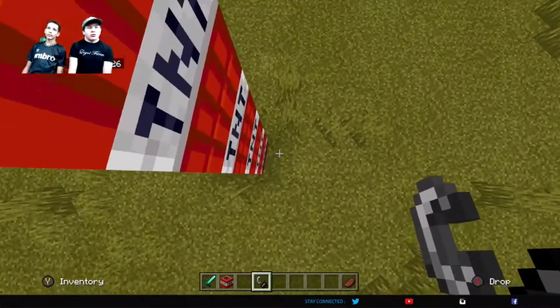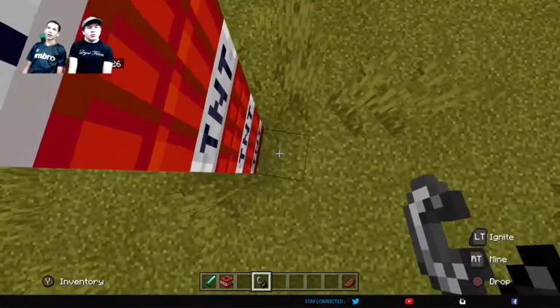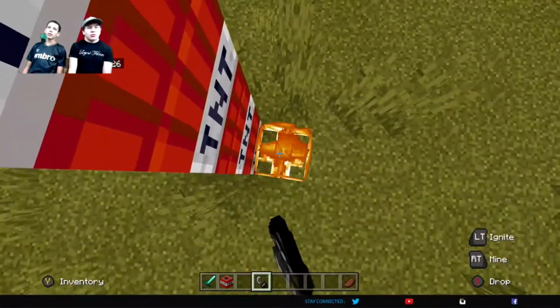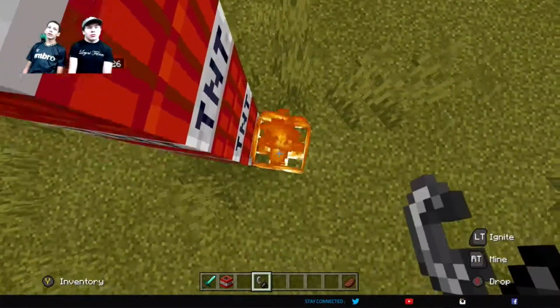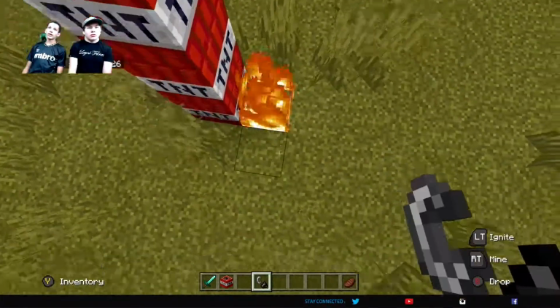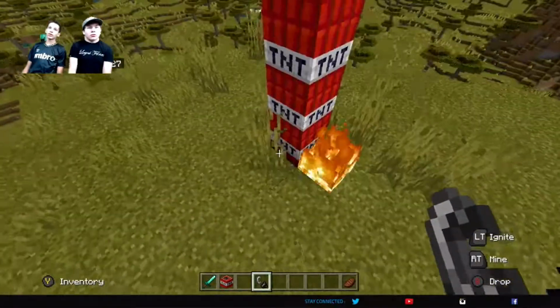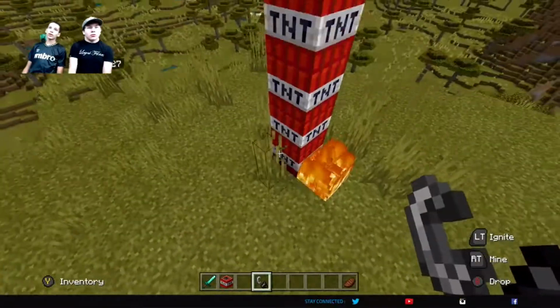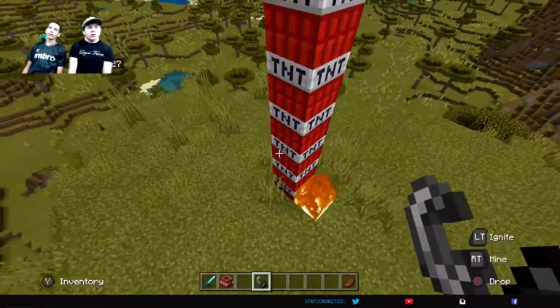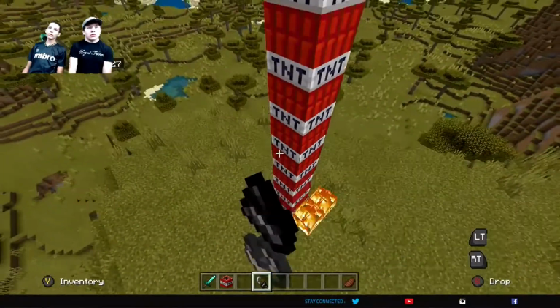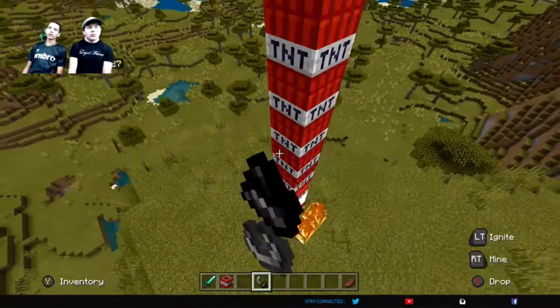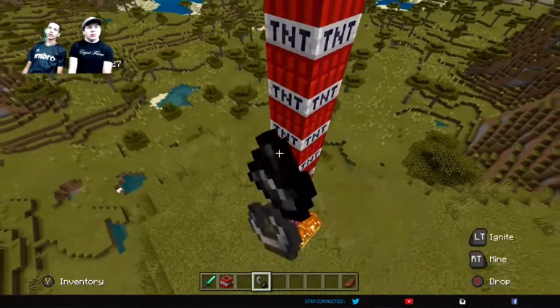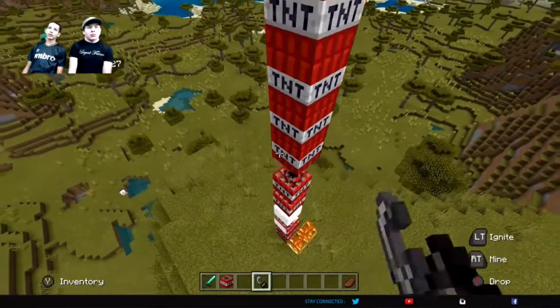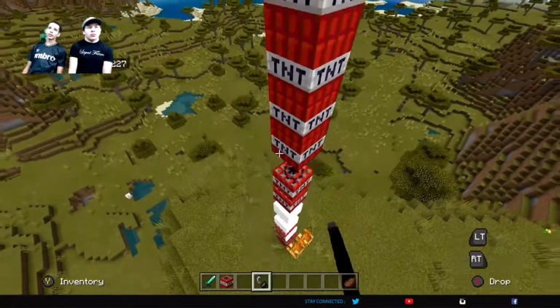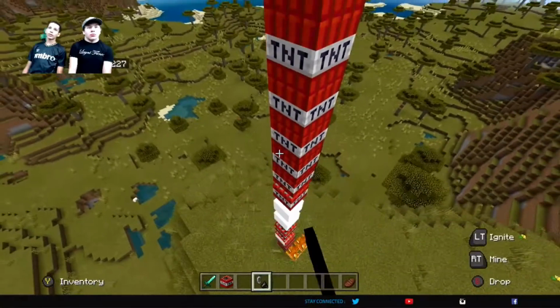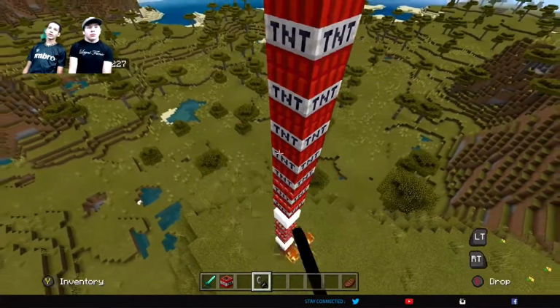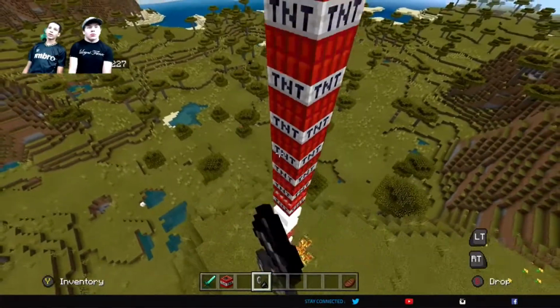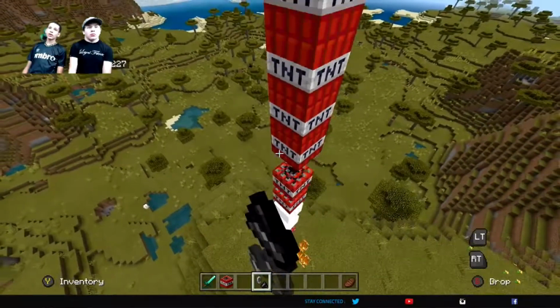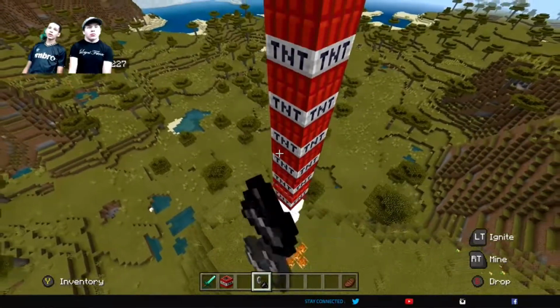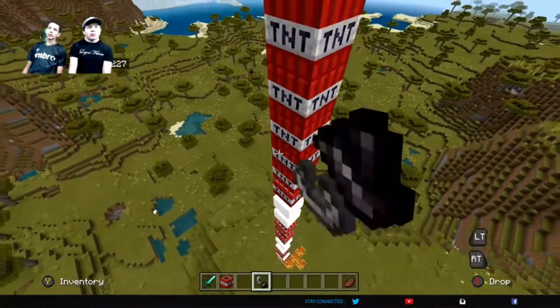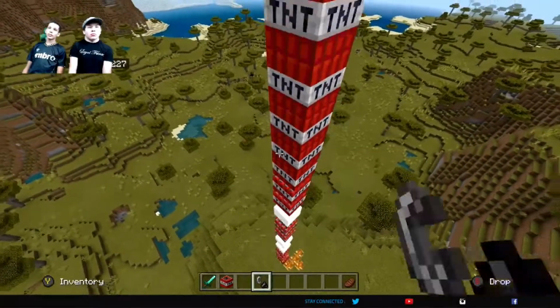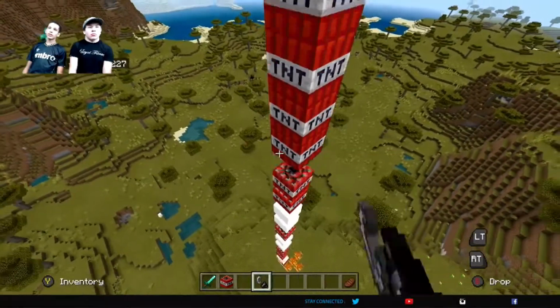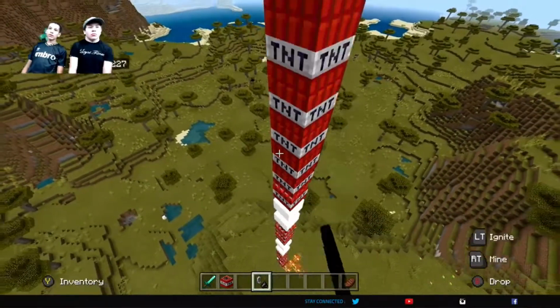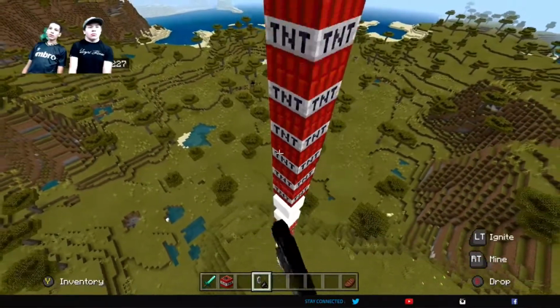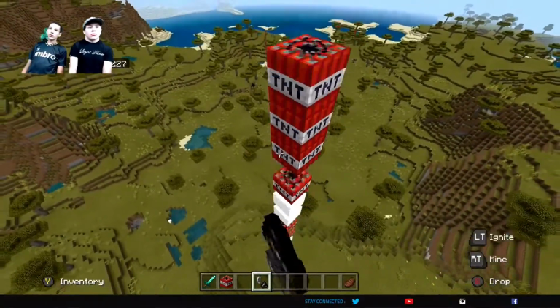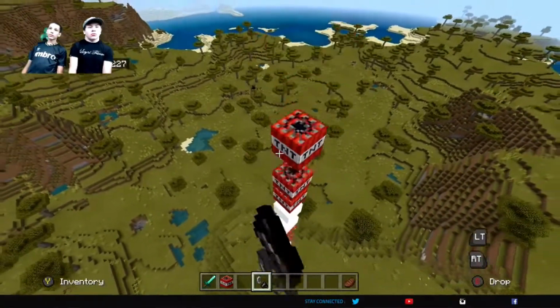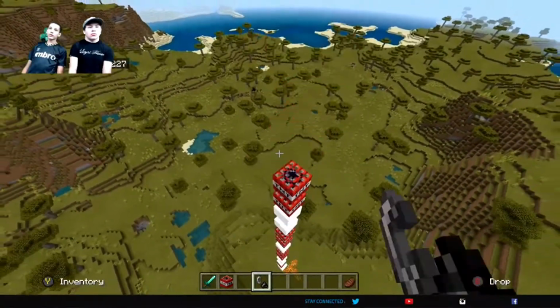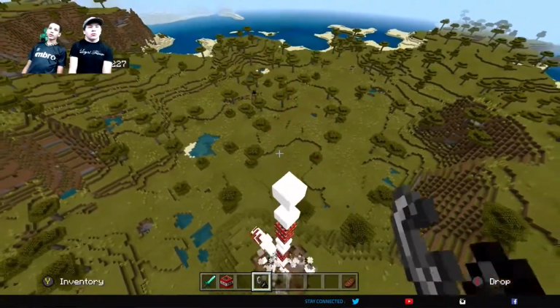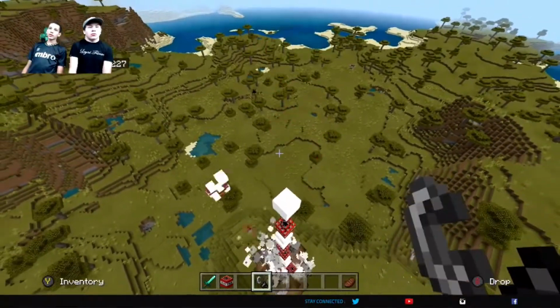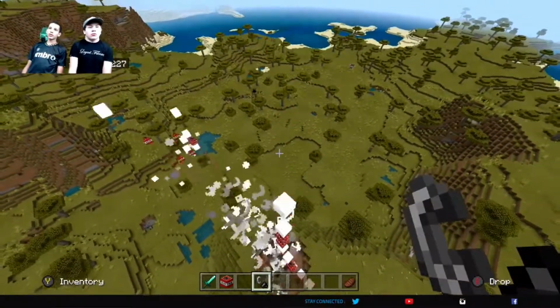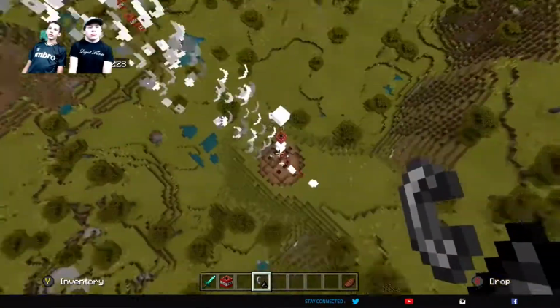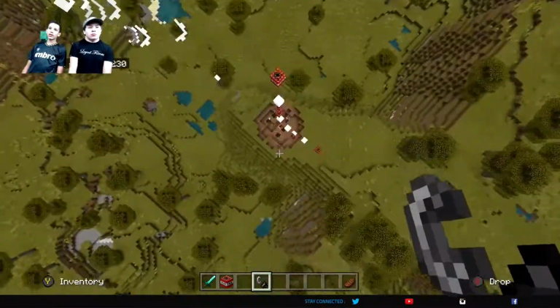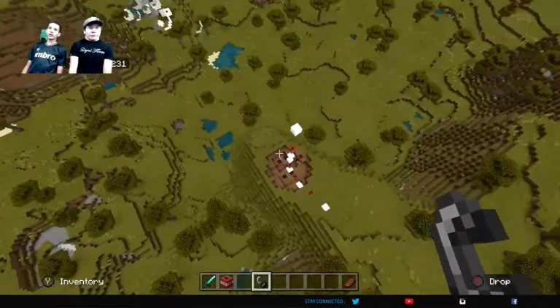I know it can activate in lava too — I believe from the heat. But yeah, basically you use flint and steel and it should light it.